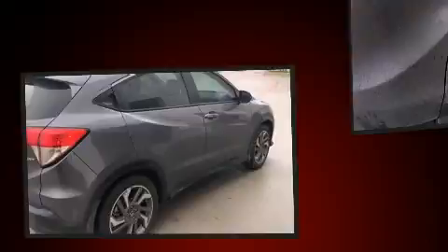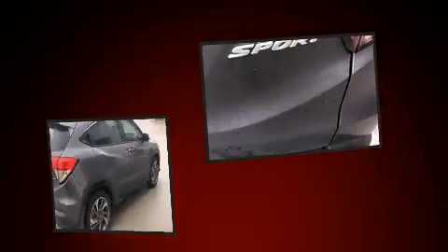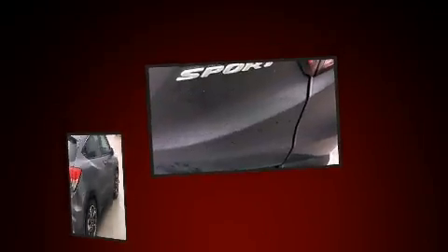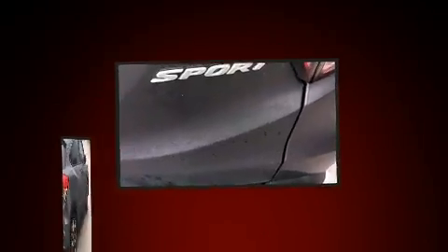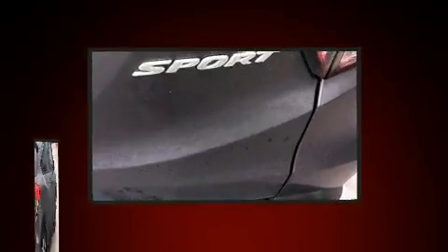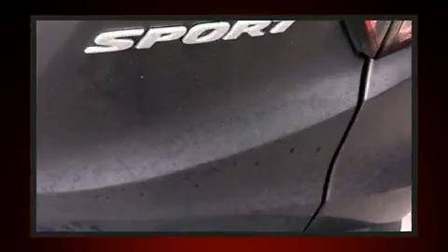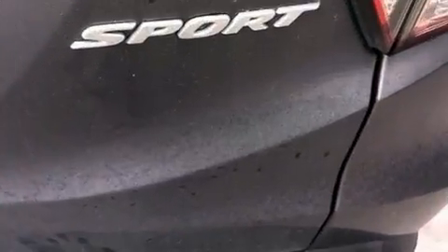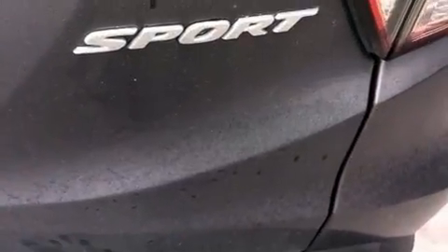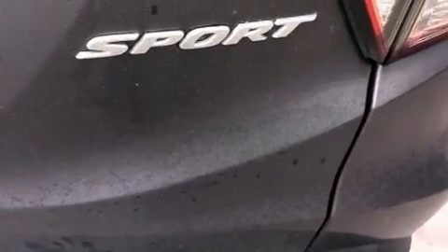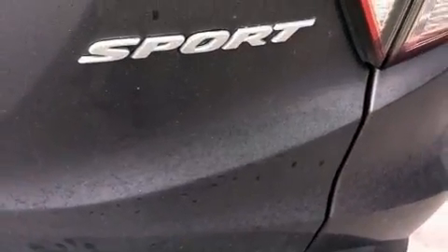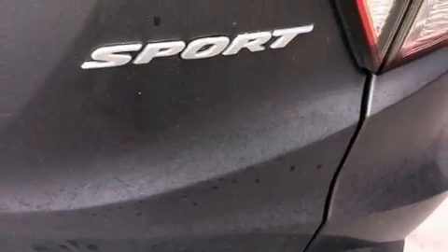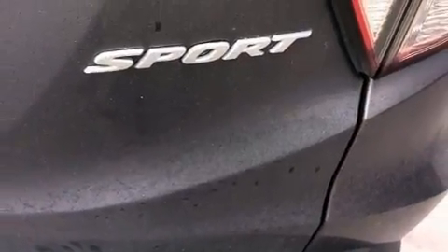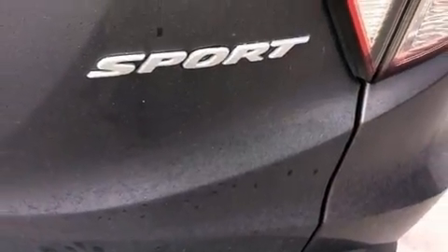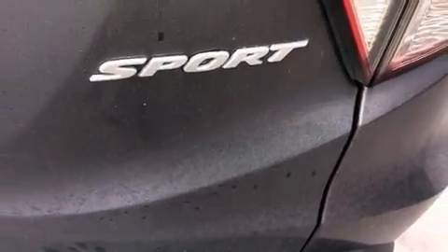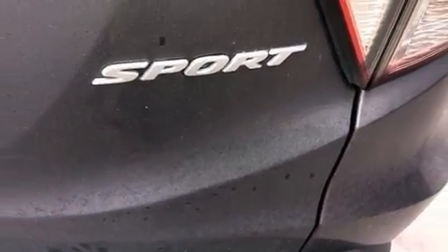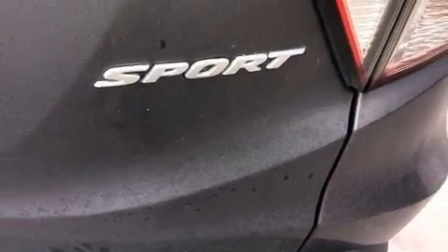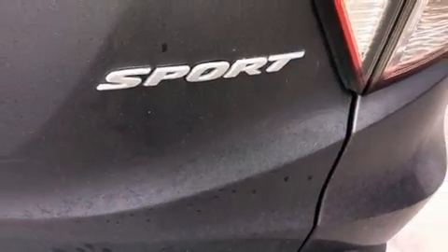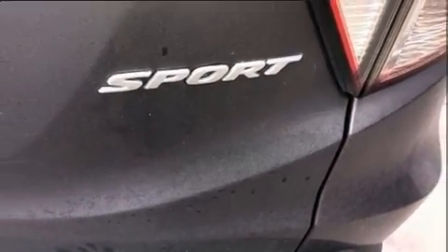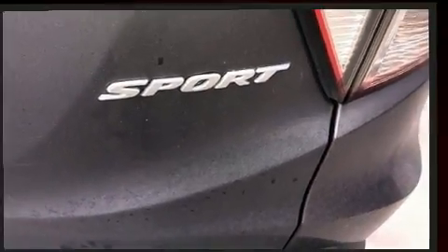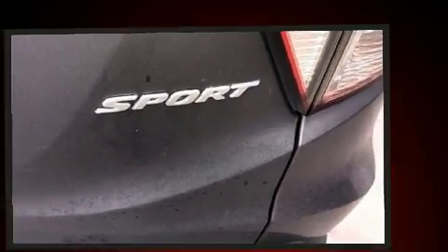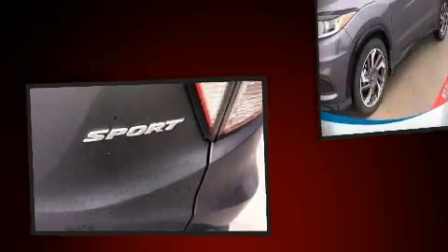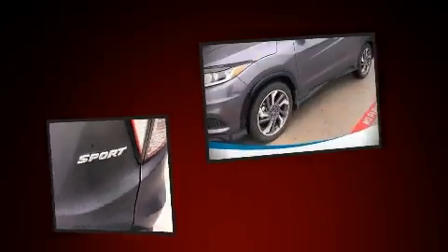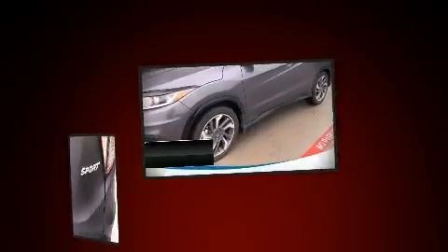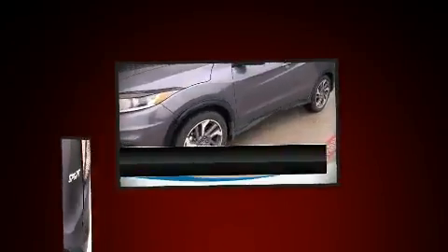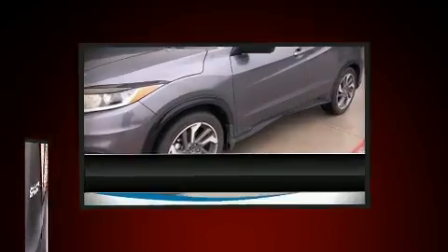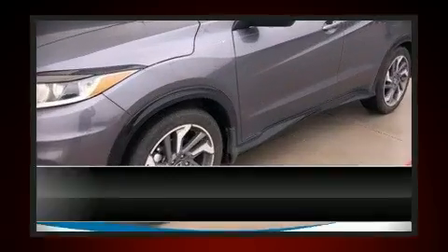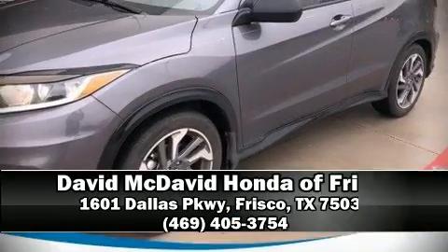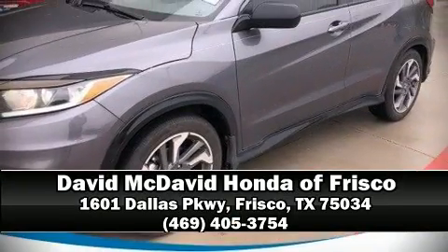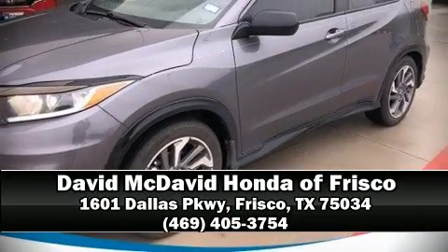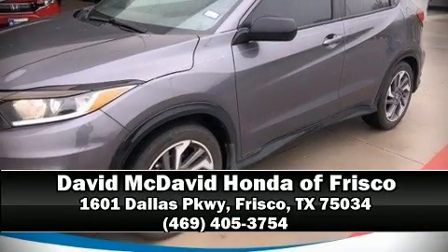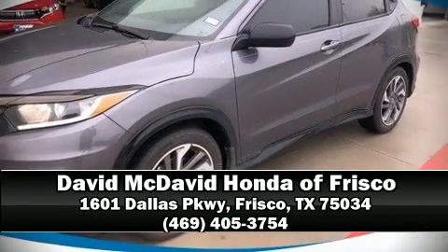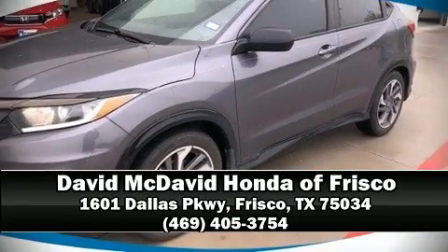No matter how challenging the driving conditions, stop by our dealership or give us a call for more information.